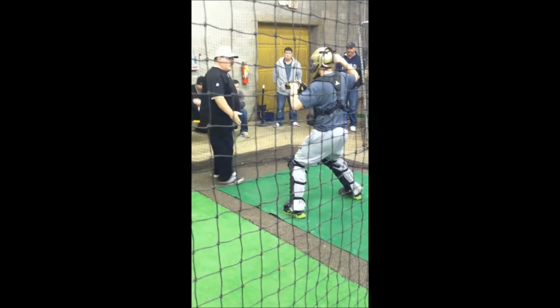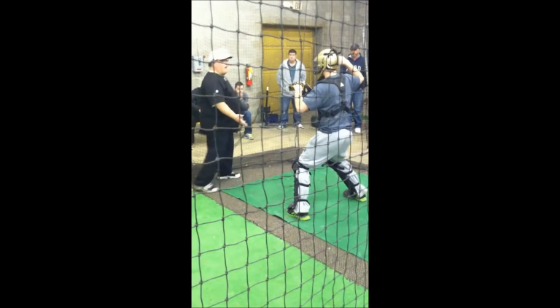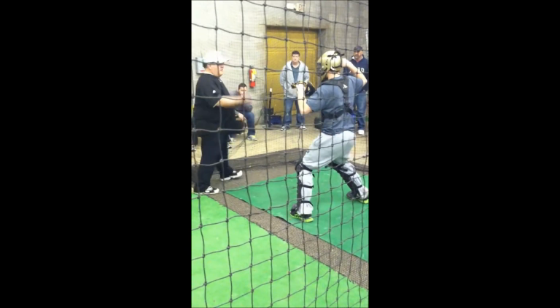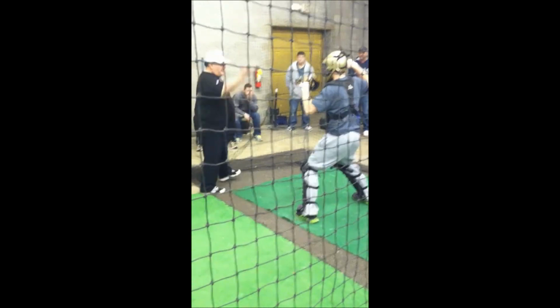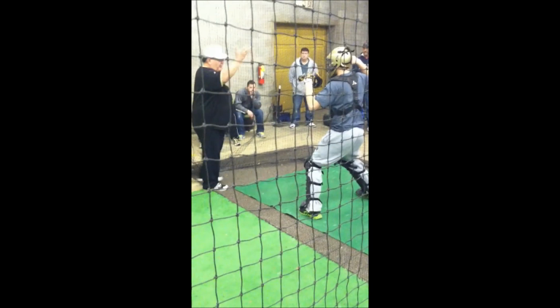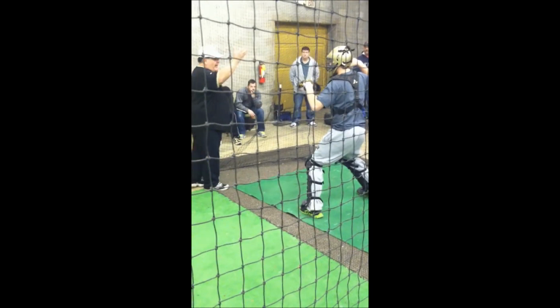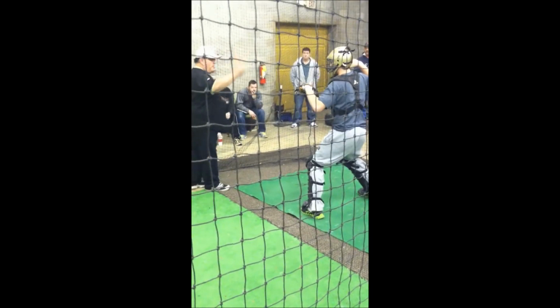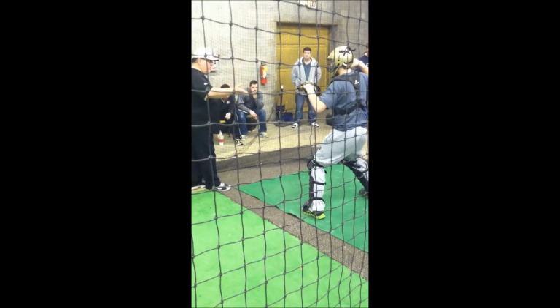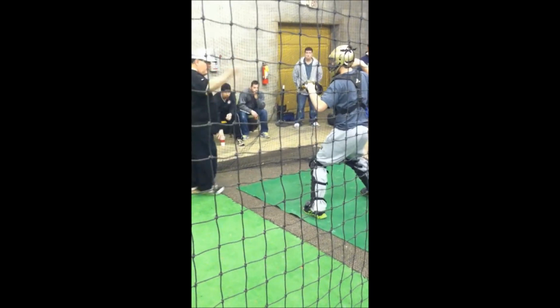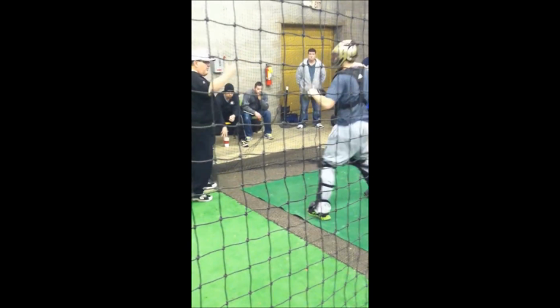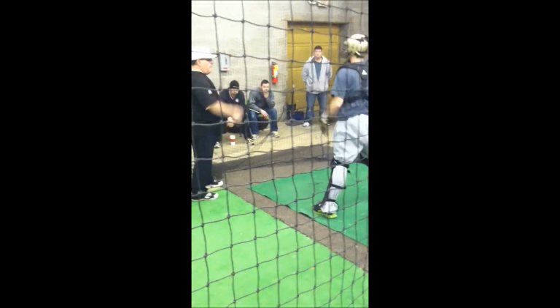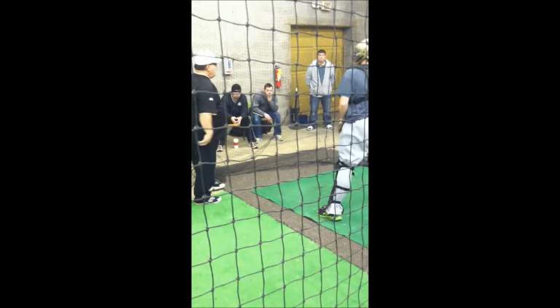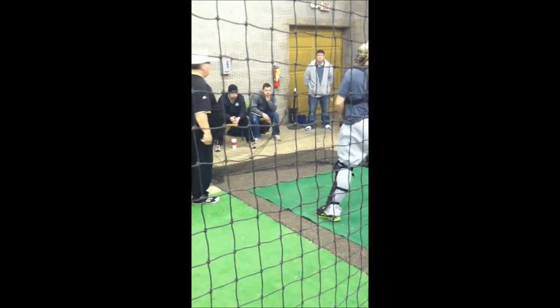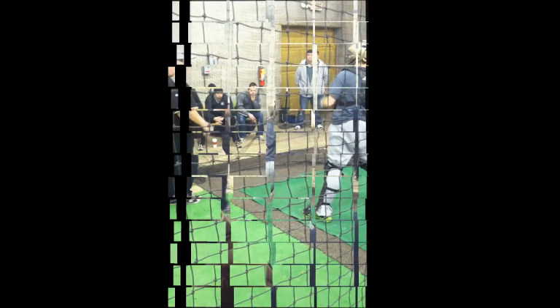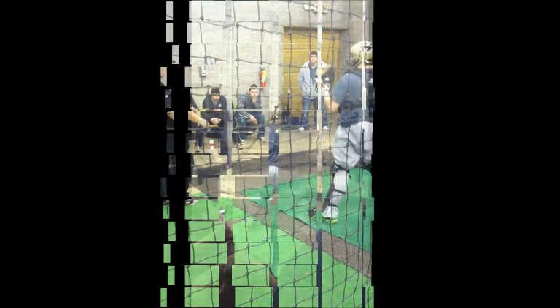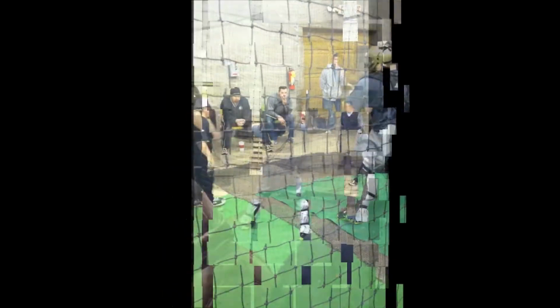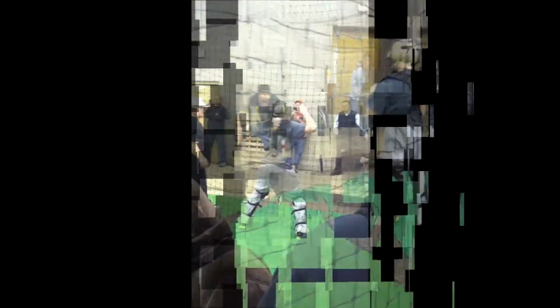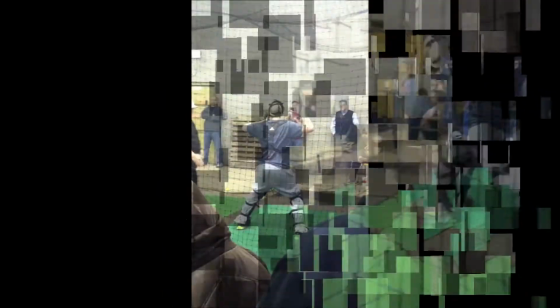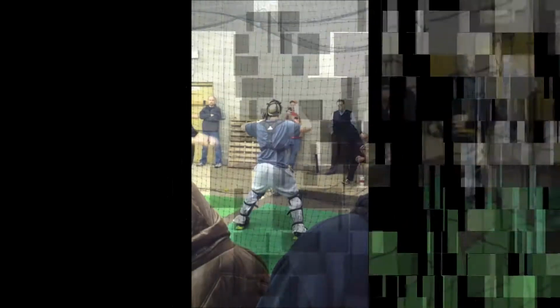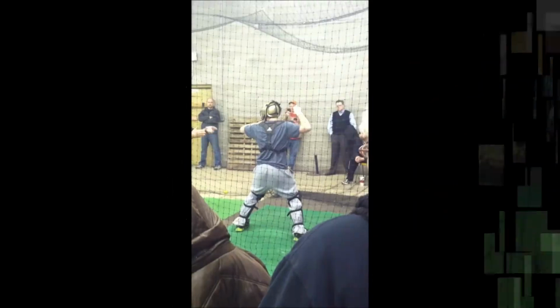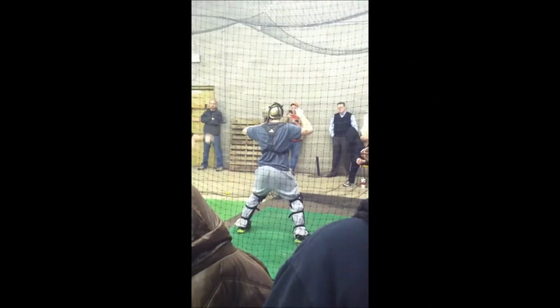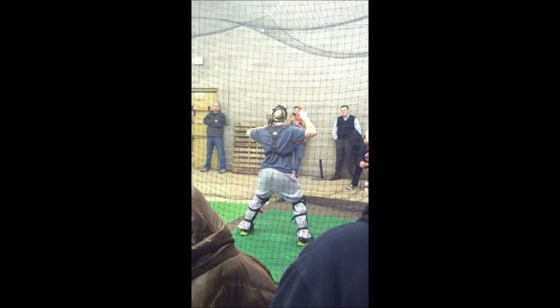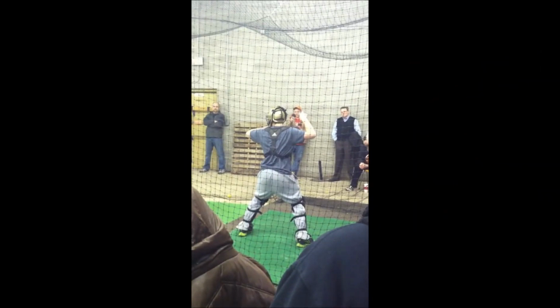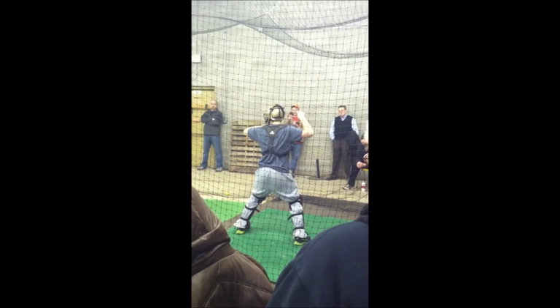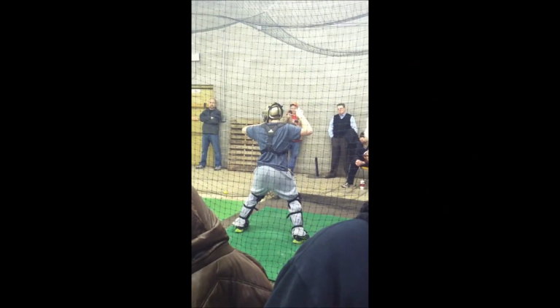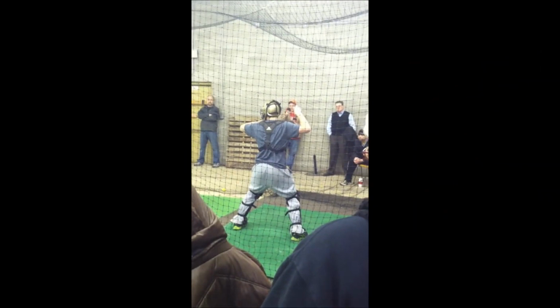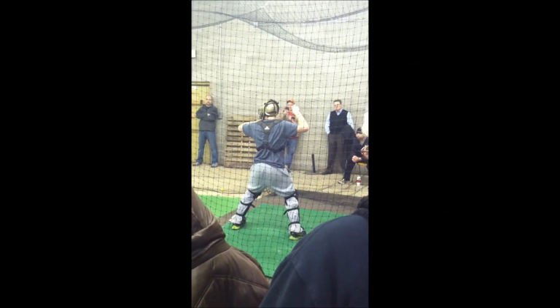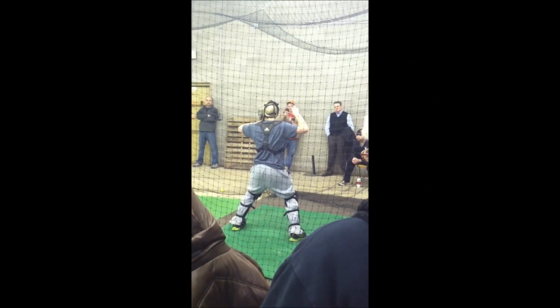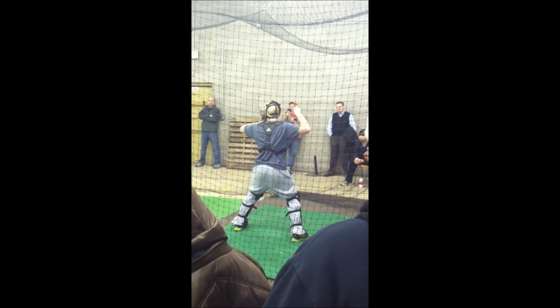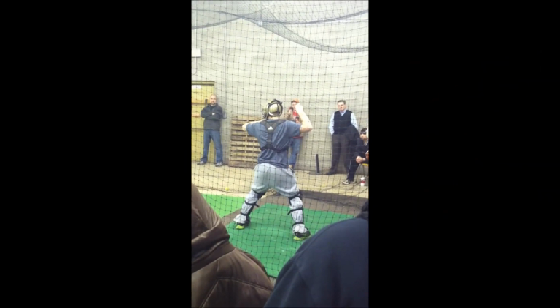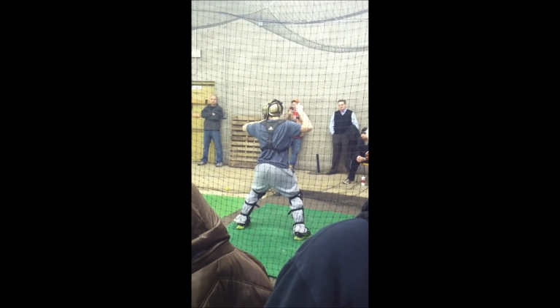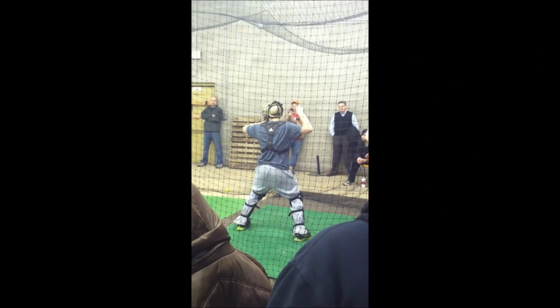You don't want to stand straight up — that's a weak position. That is a great position right there.